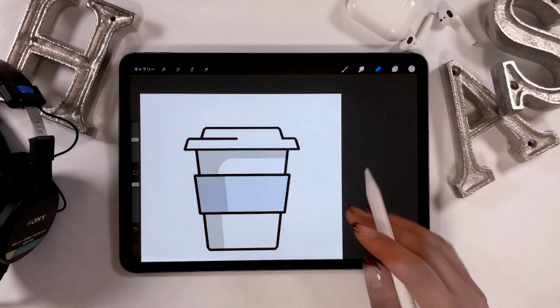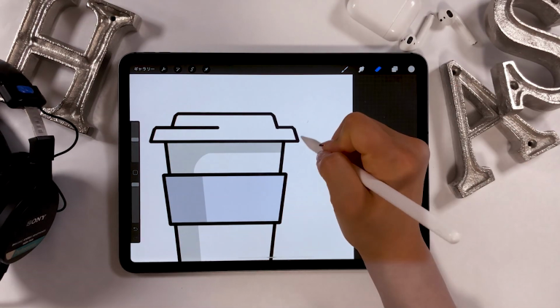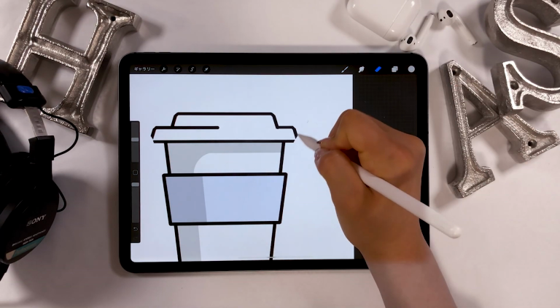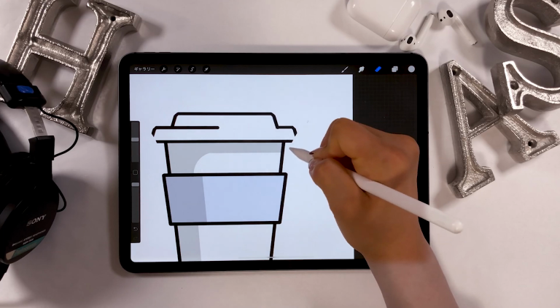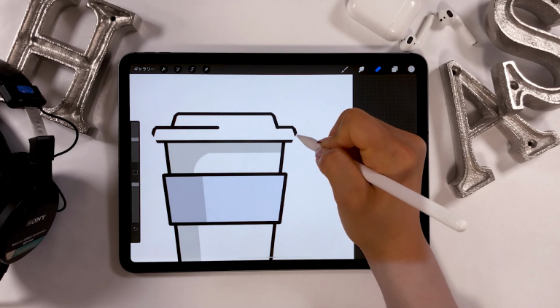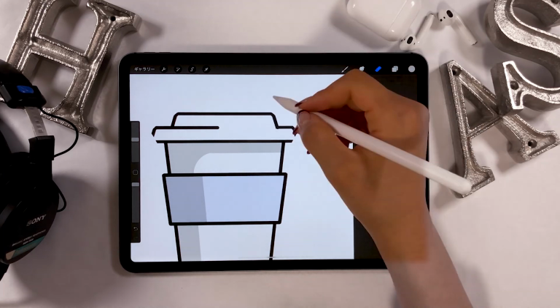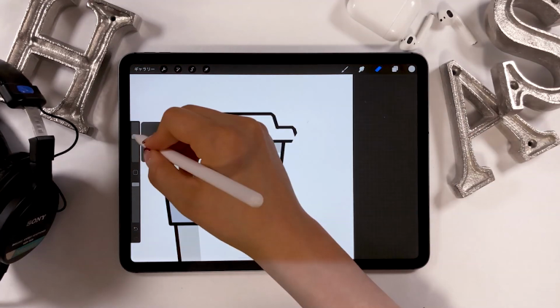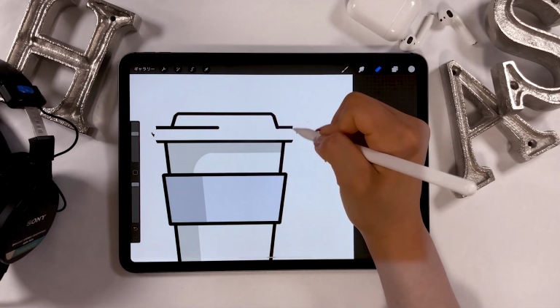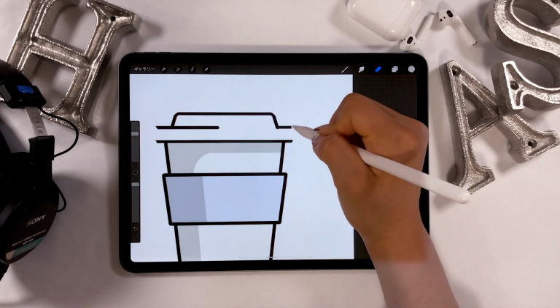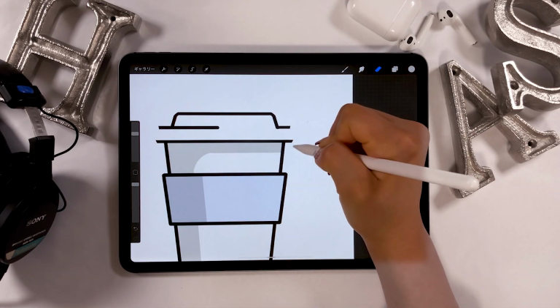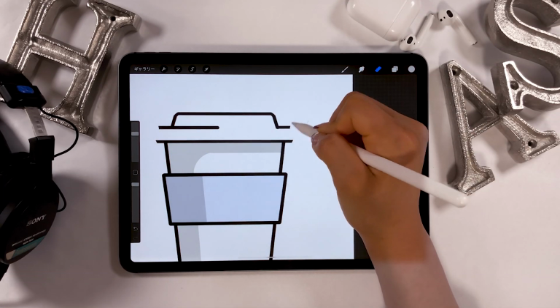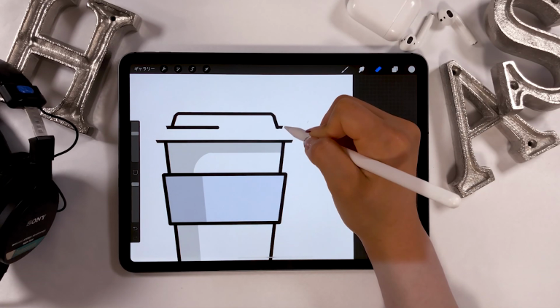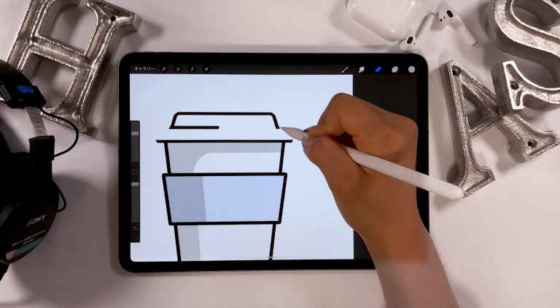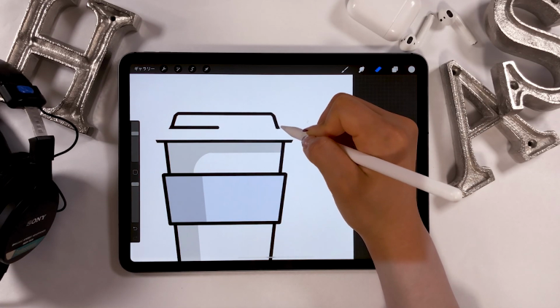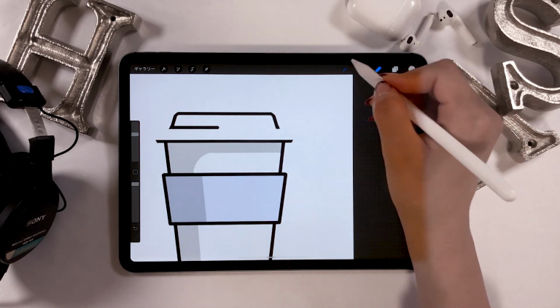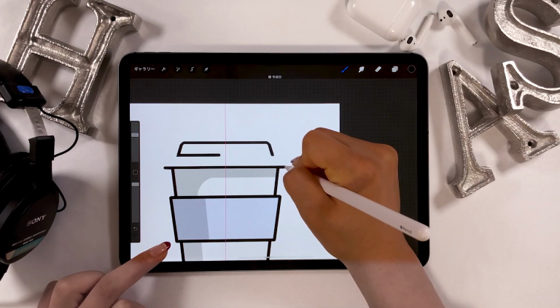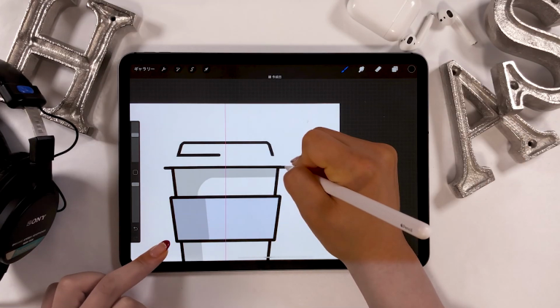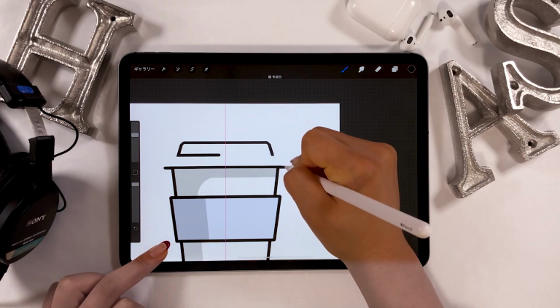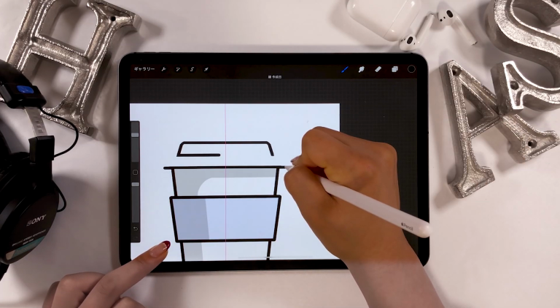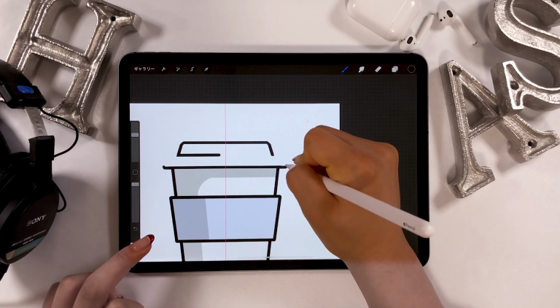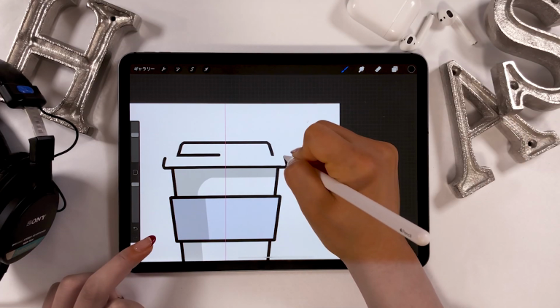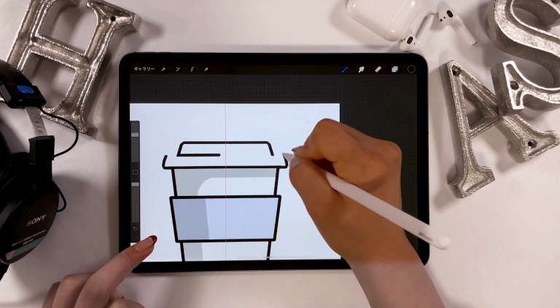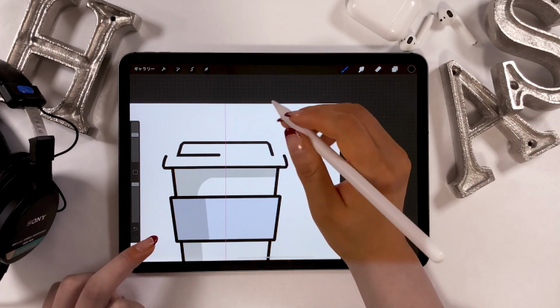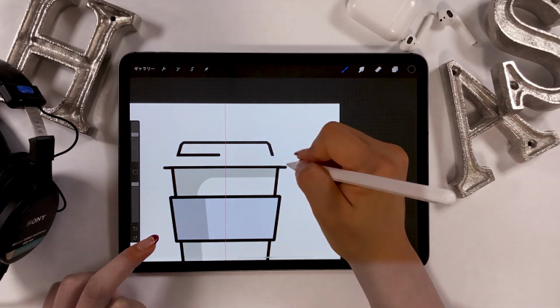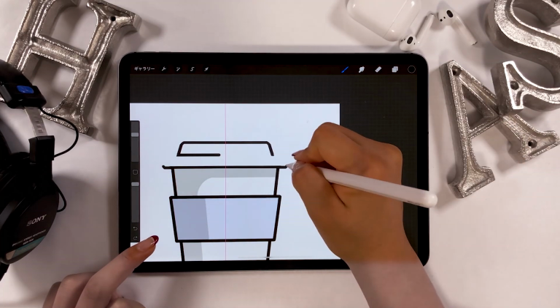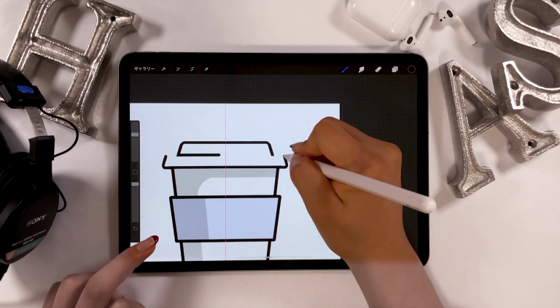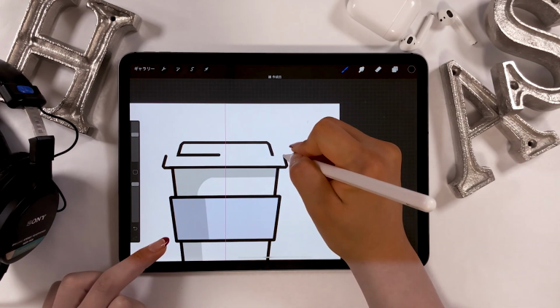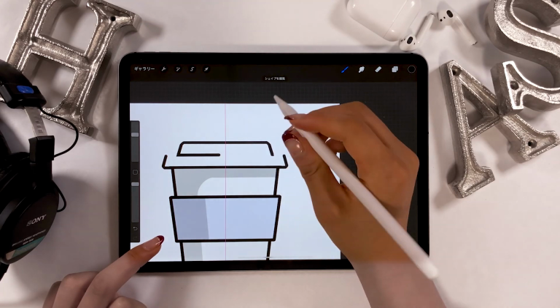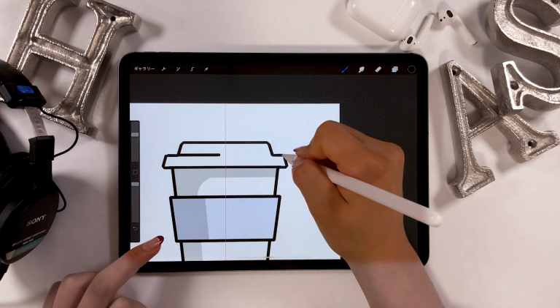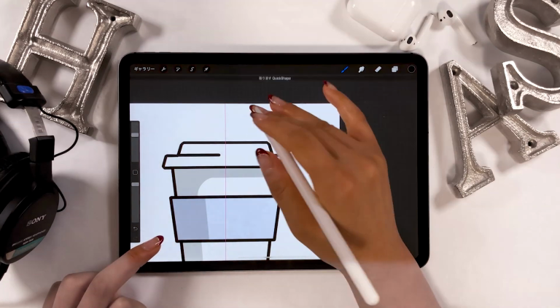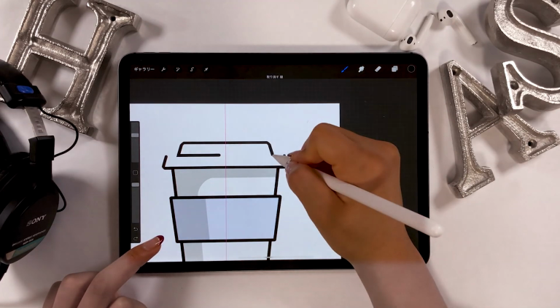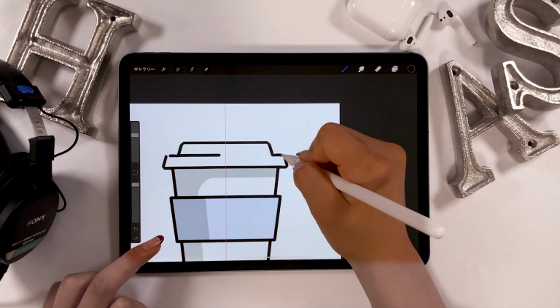I didn't like the lip part, so I'm going to turn on the drawing assistance mode again, erase it, and add lines to finish.